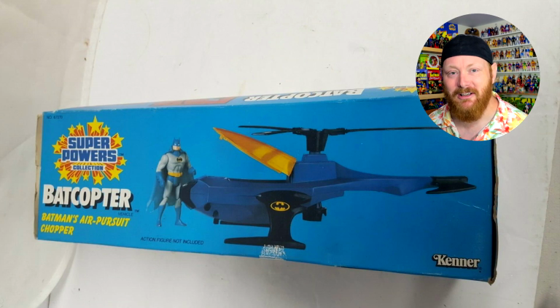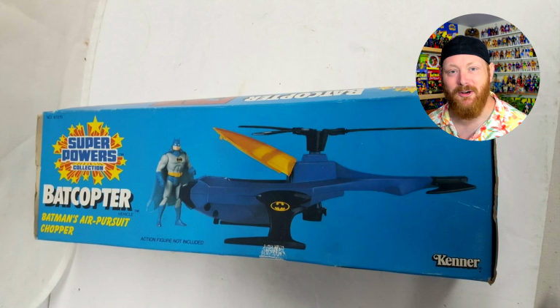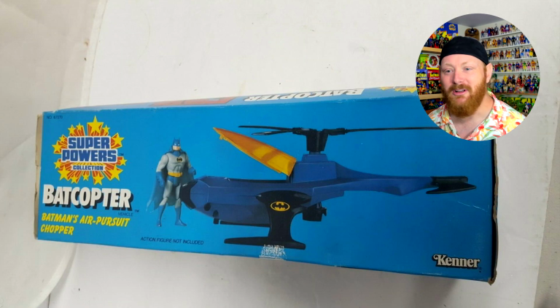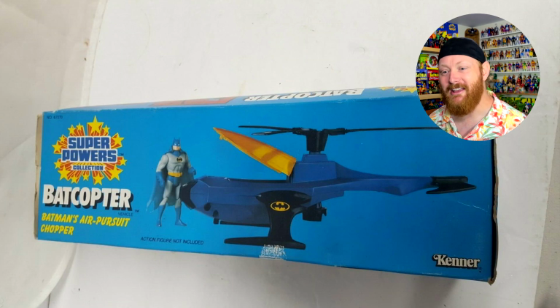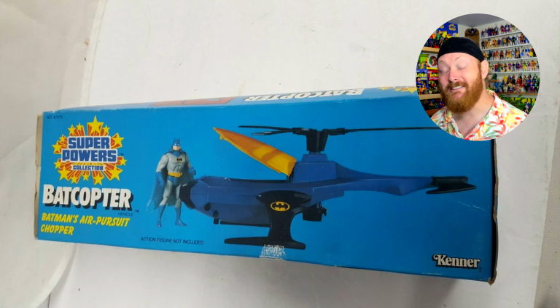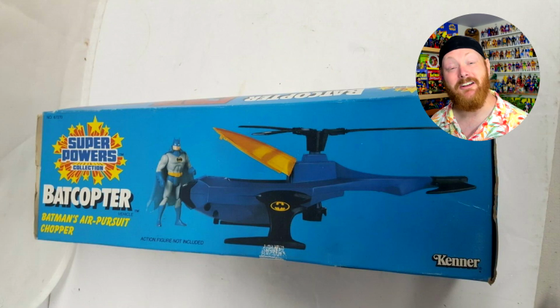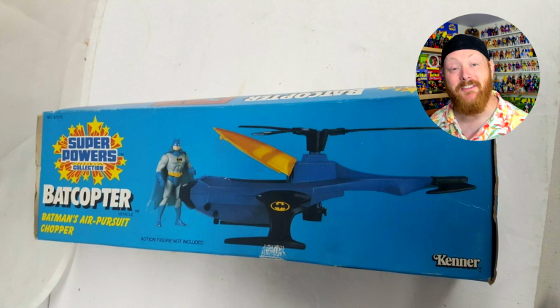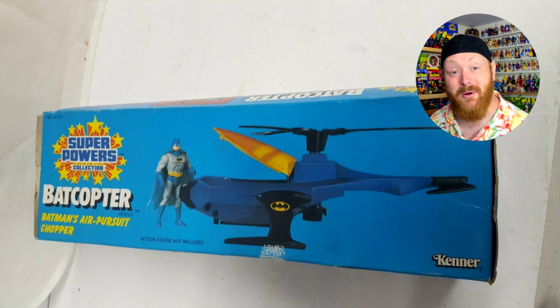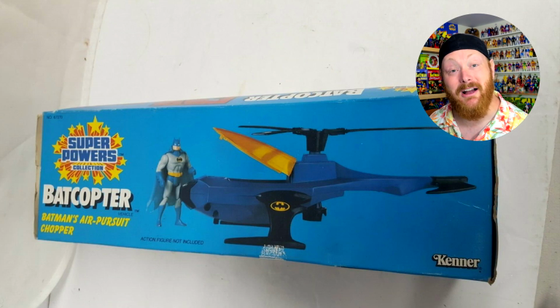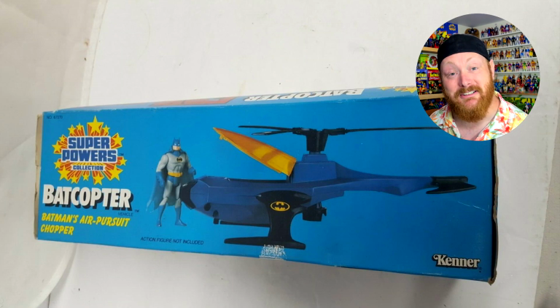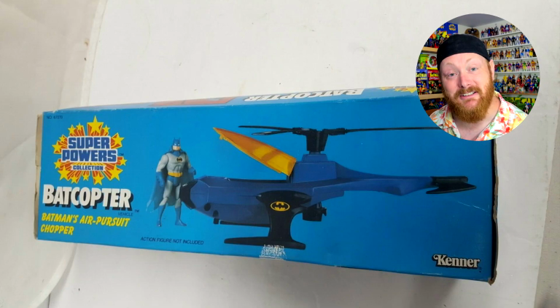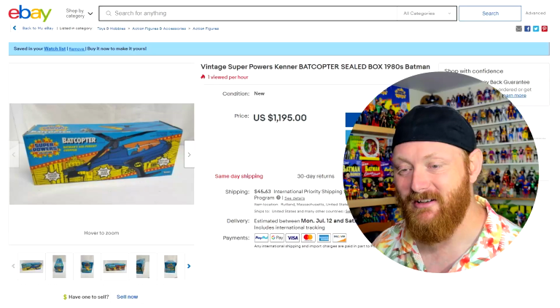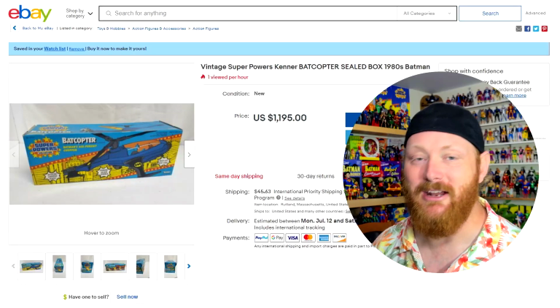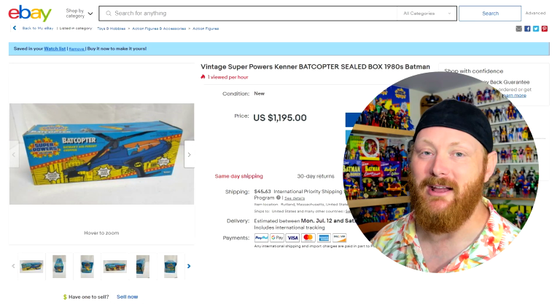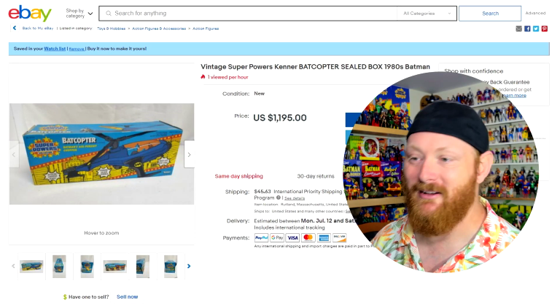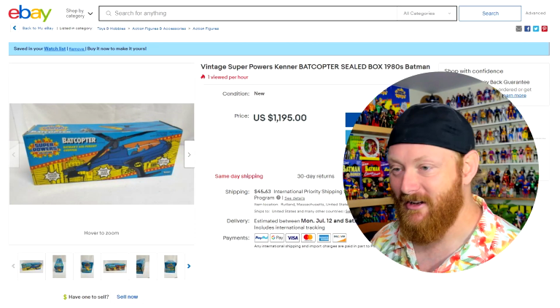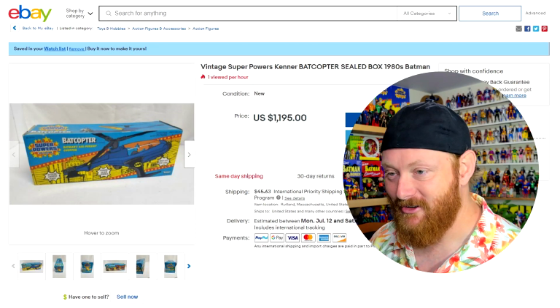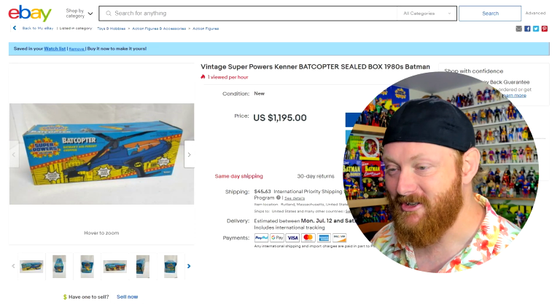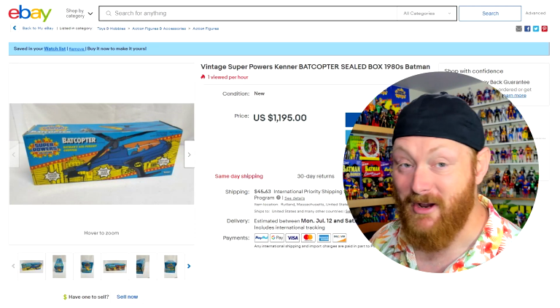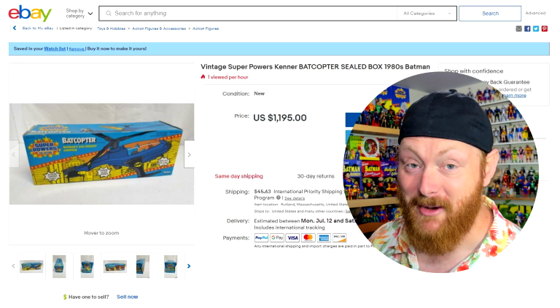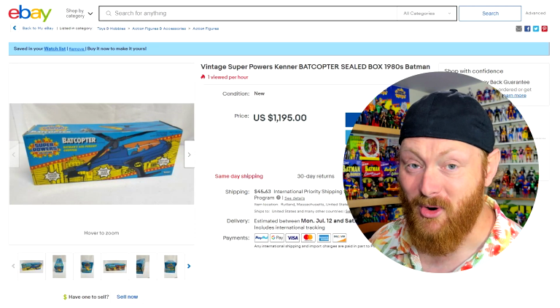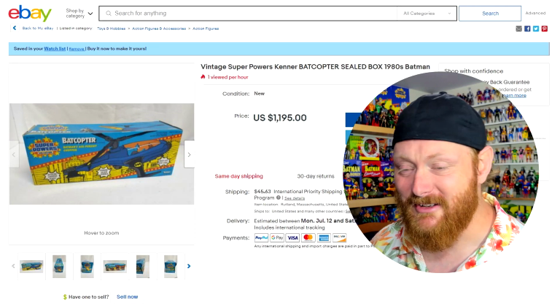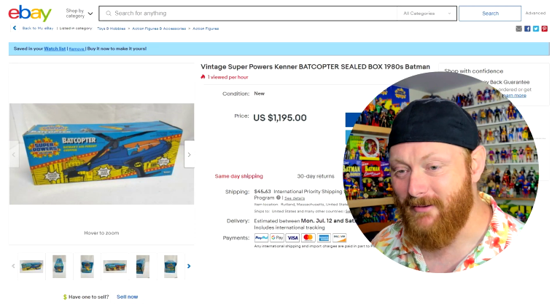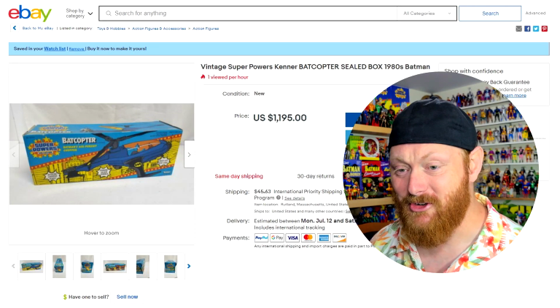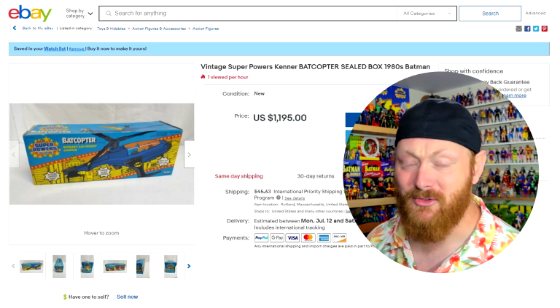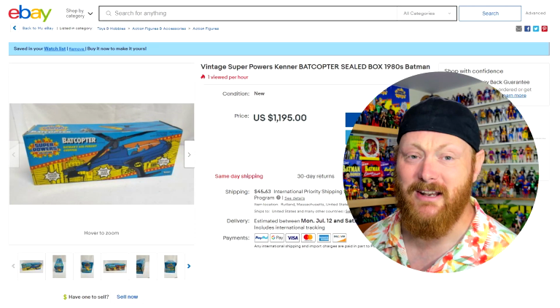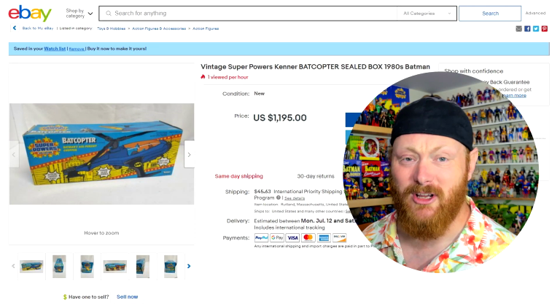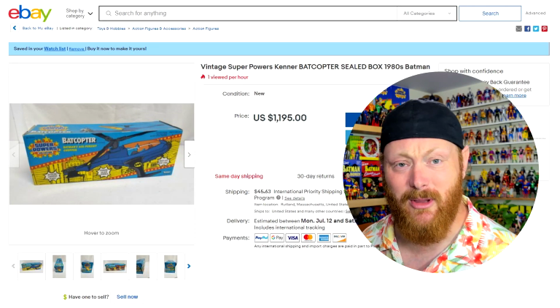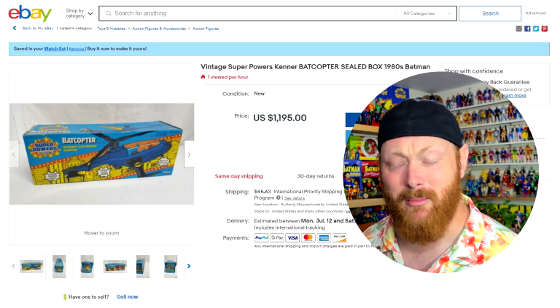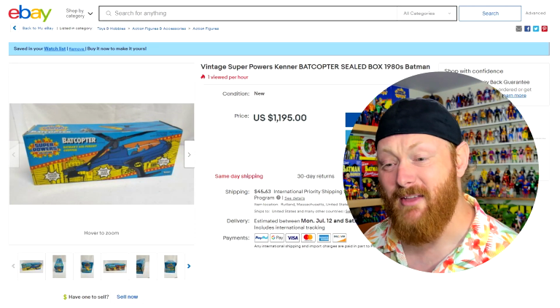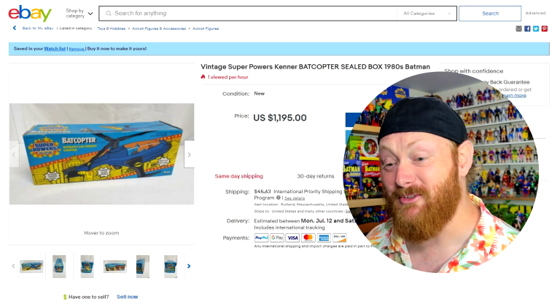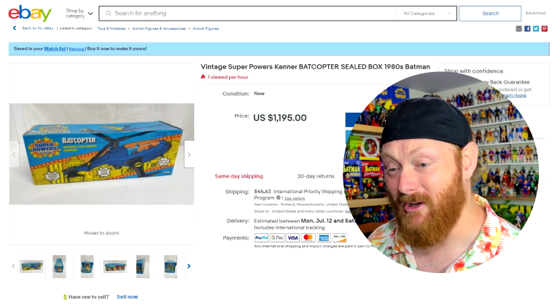We're lucky it's still in the box. Judging by that price, I'm certainly never going to be able to buy this one.